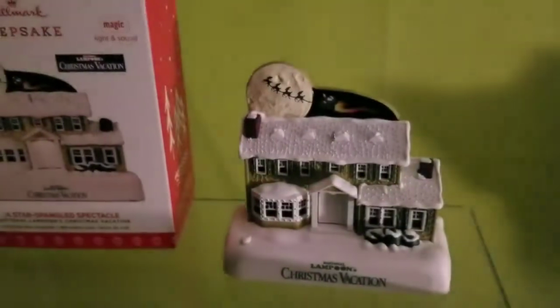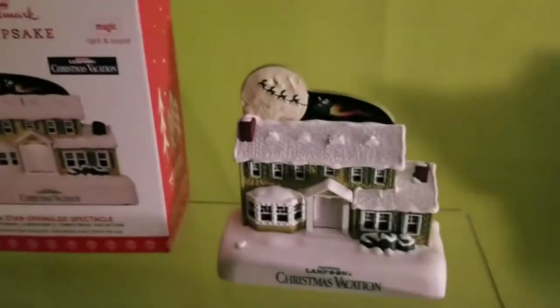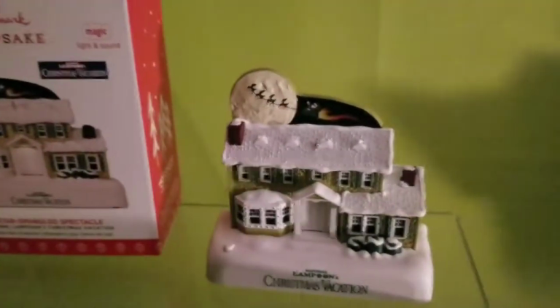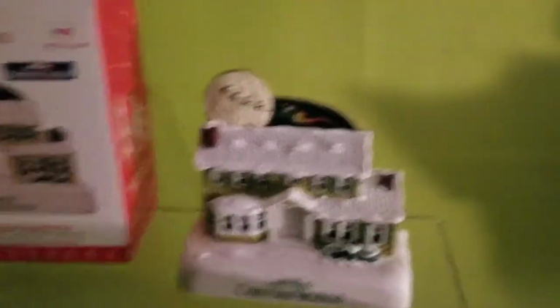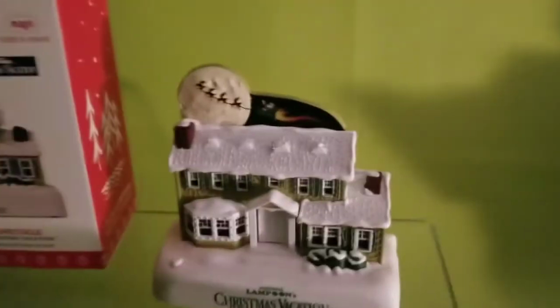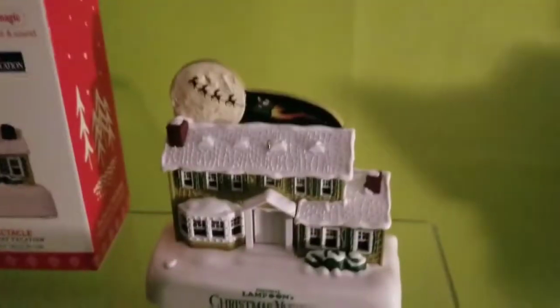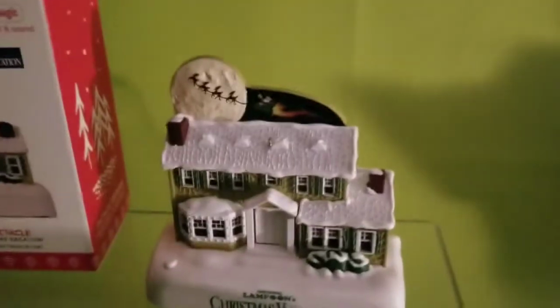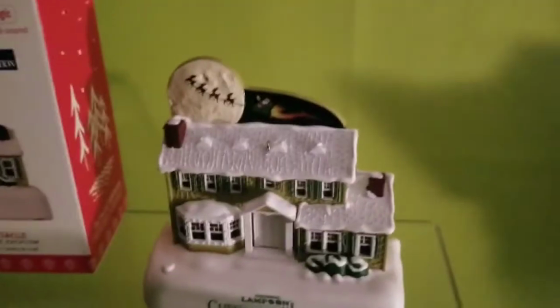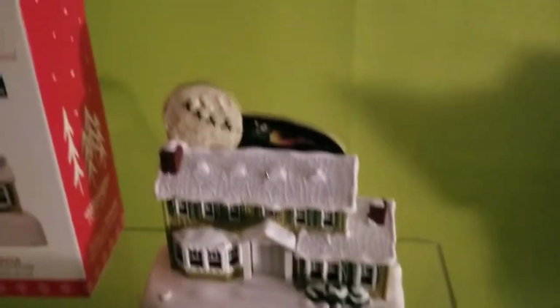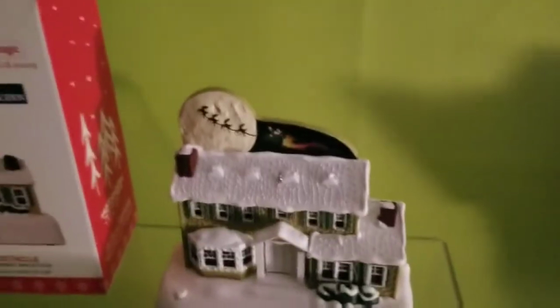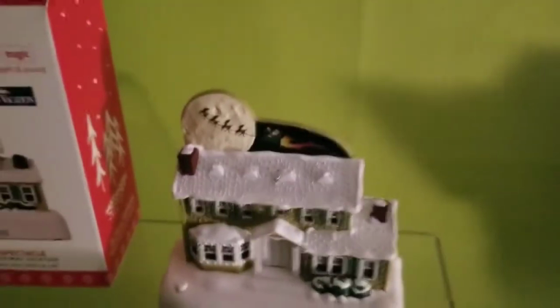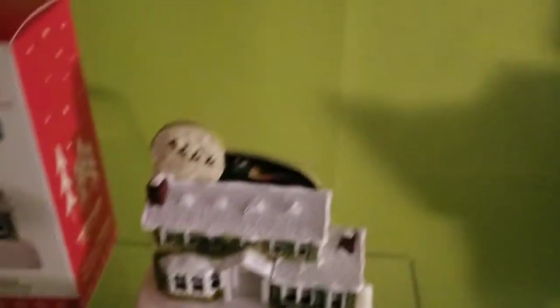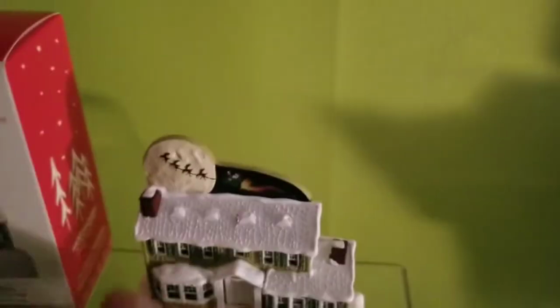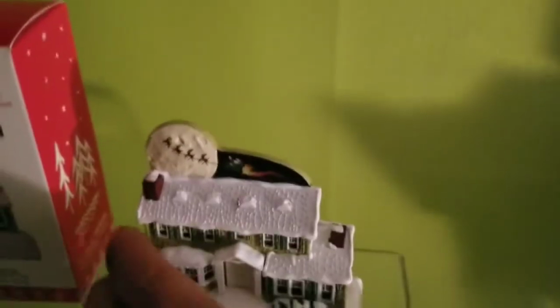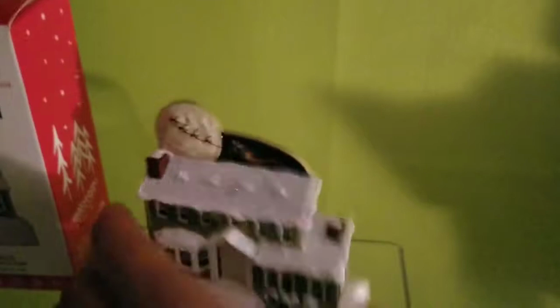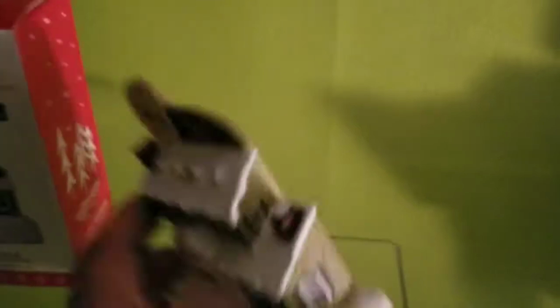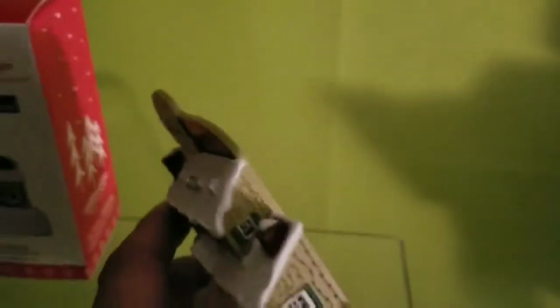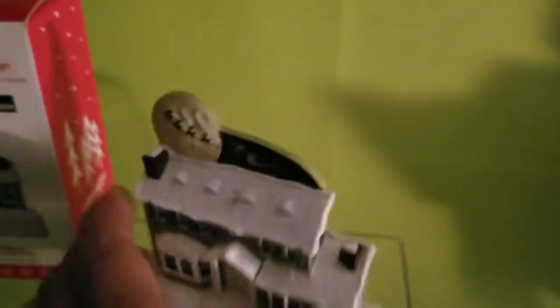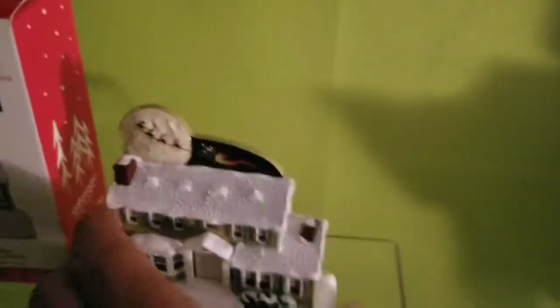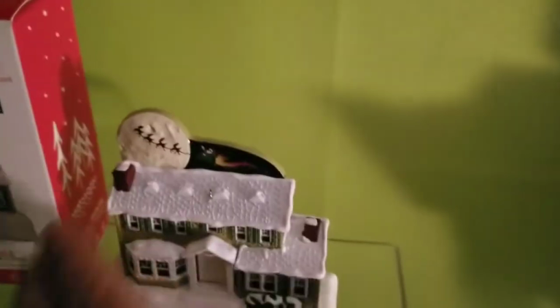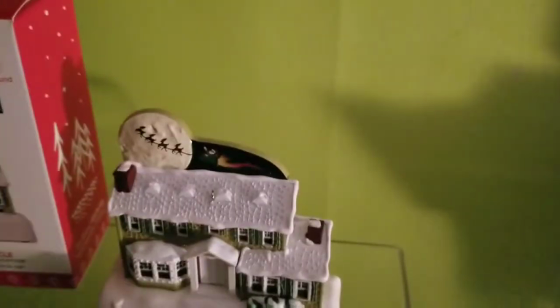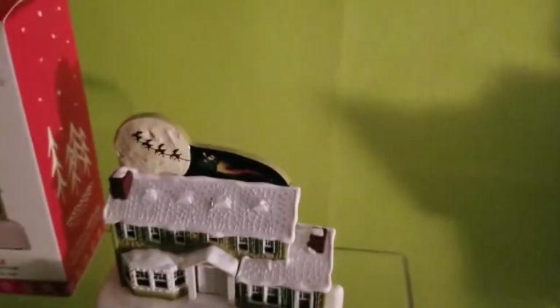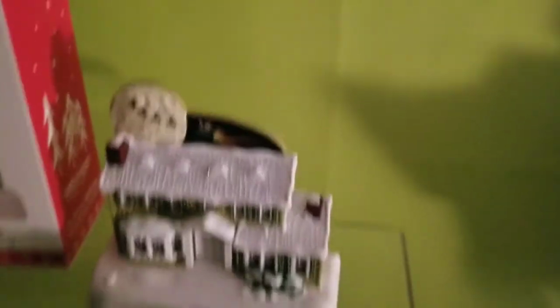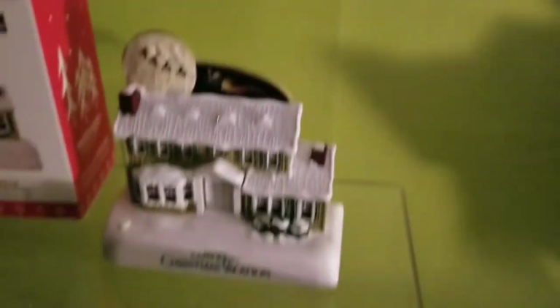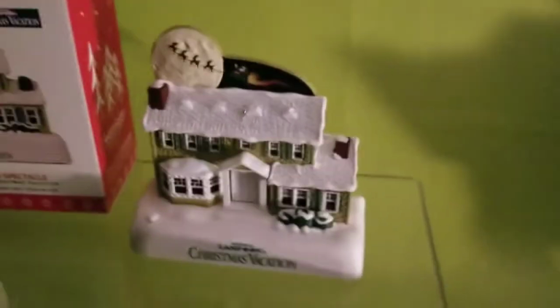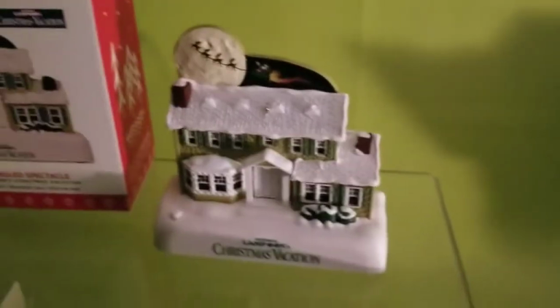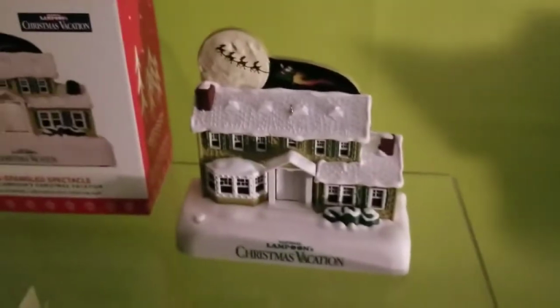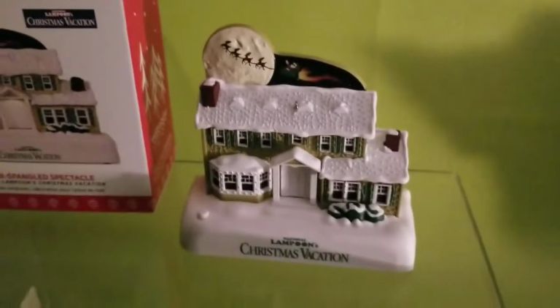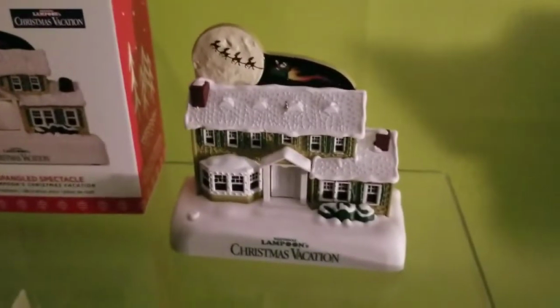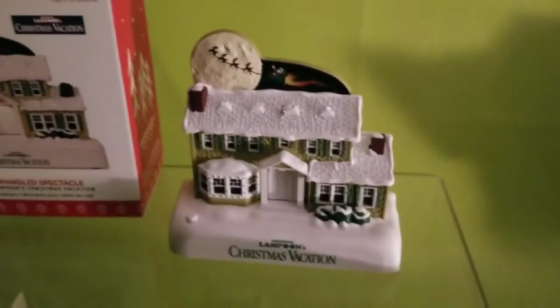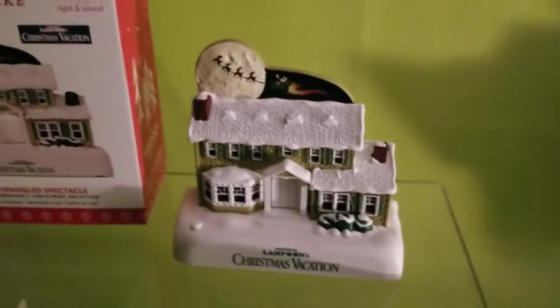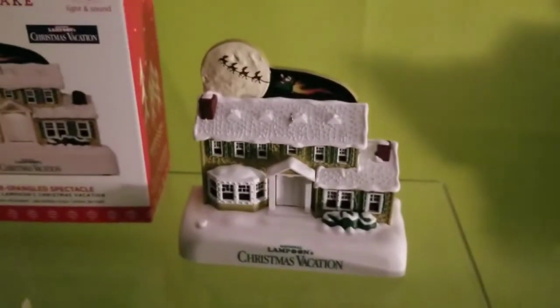So there you have it — it lights up. It's an awesome ornament, I think it's really cool.